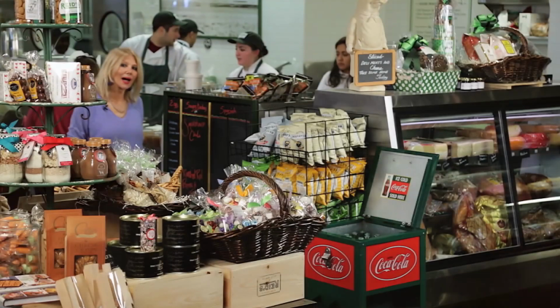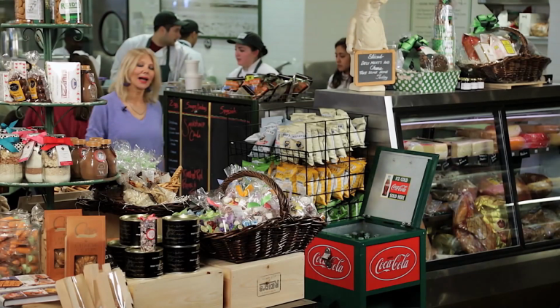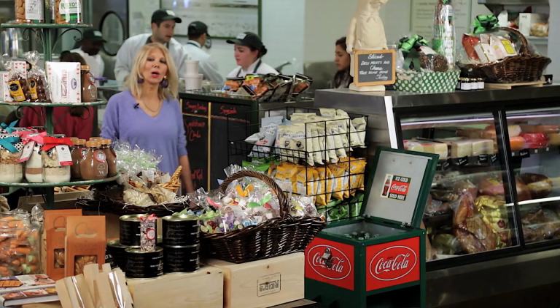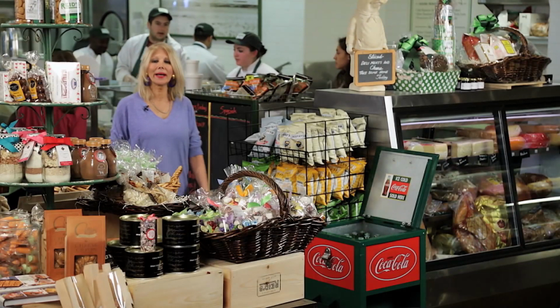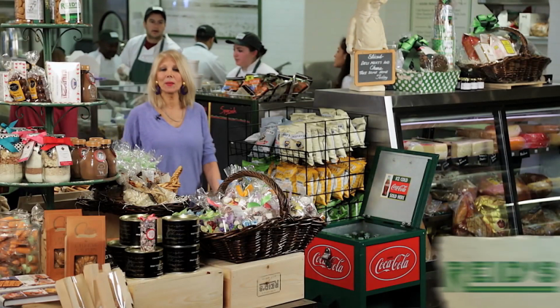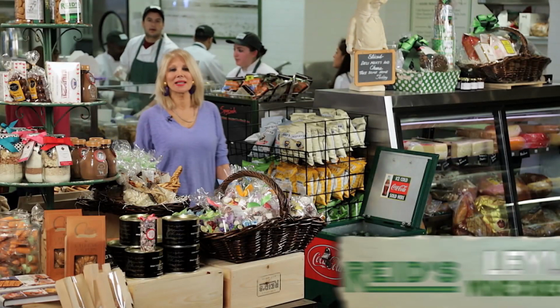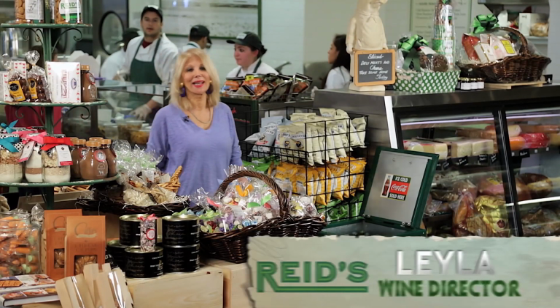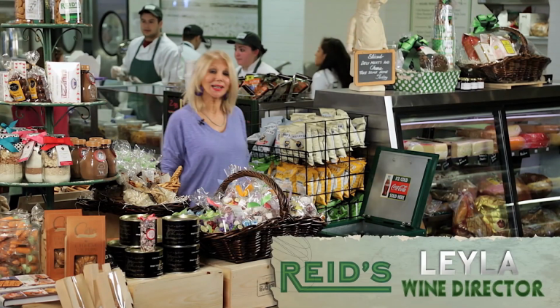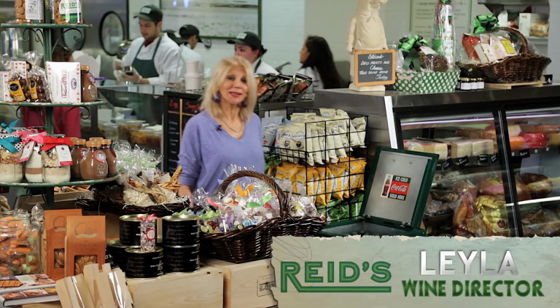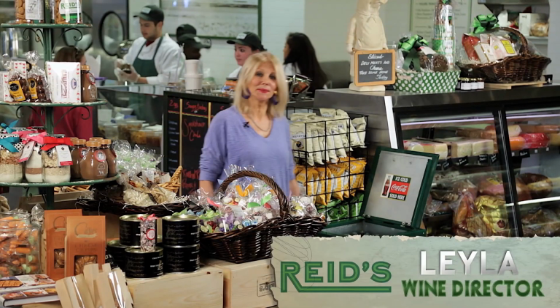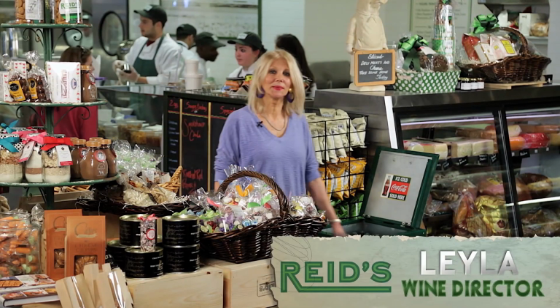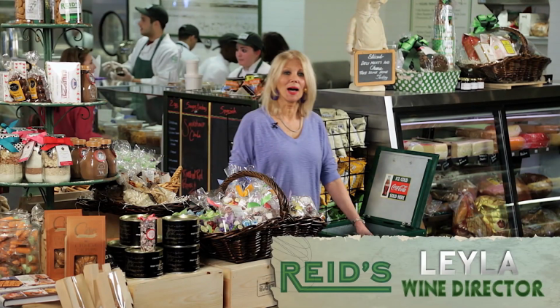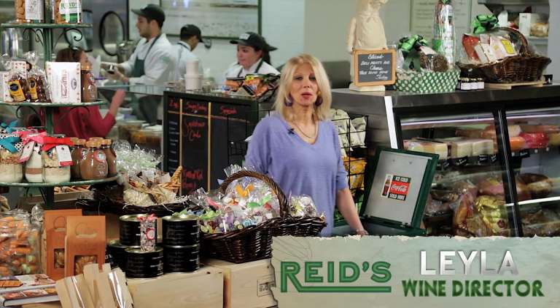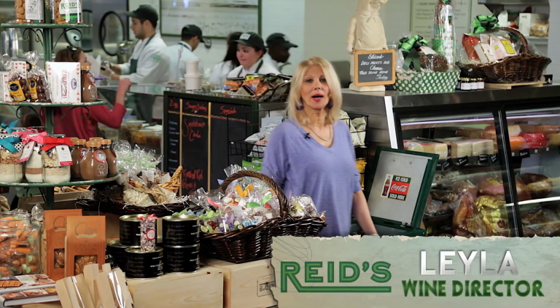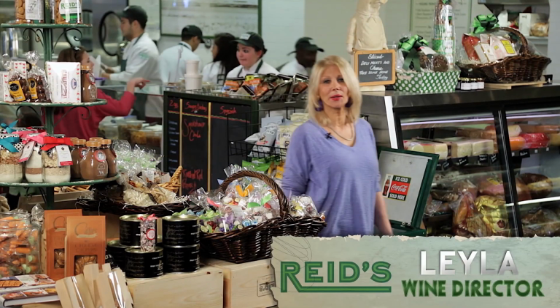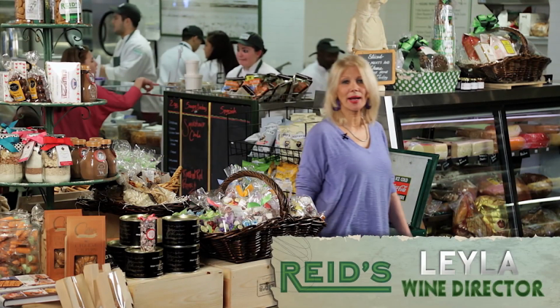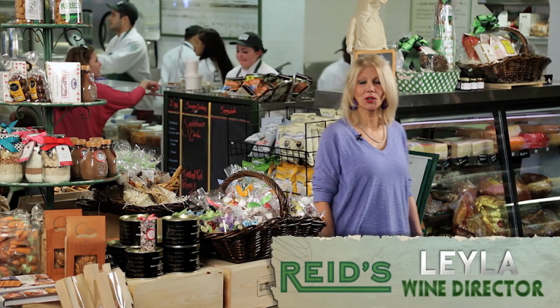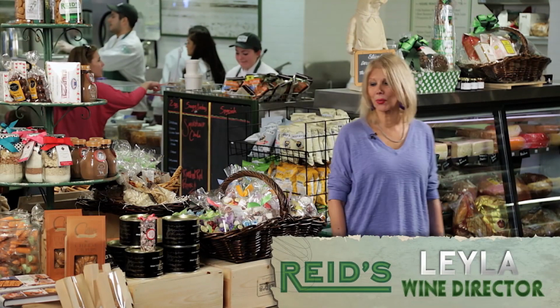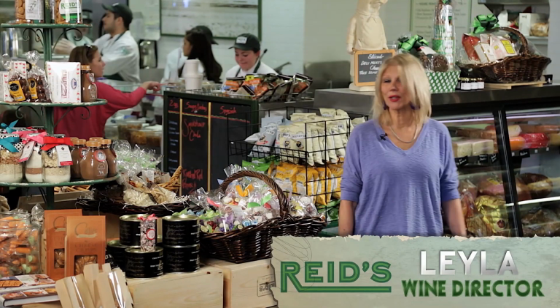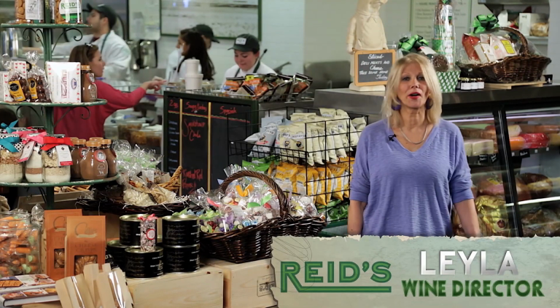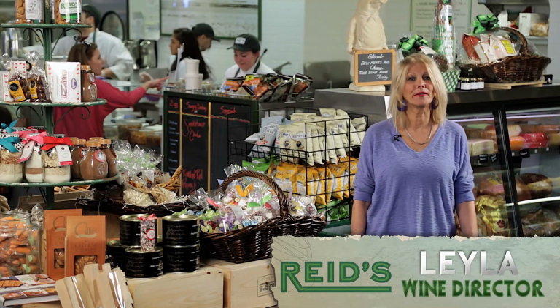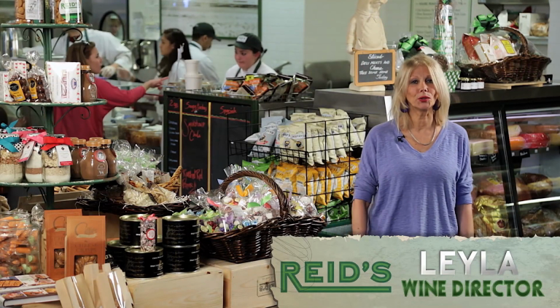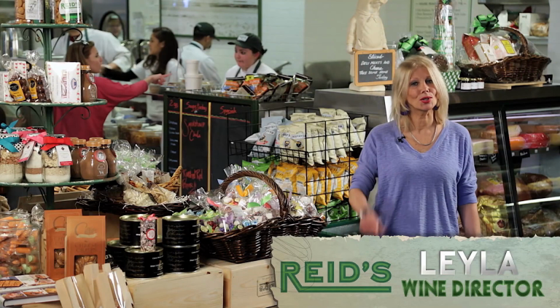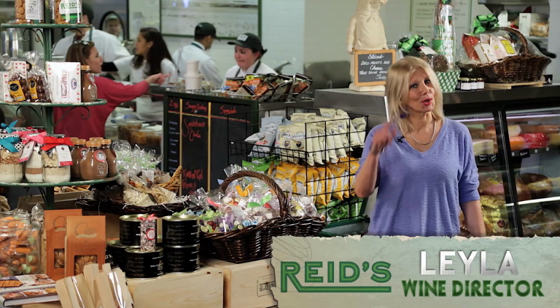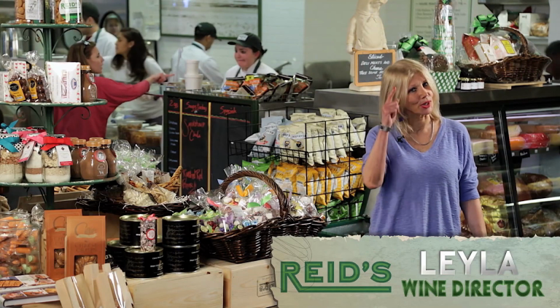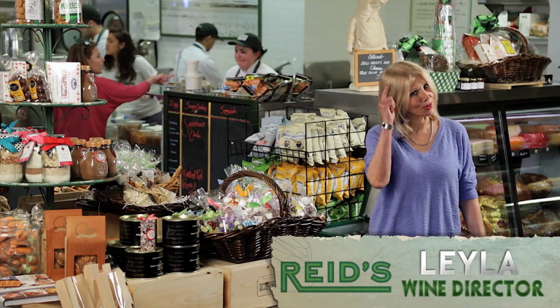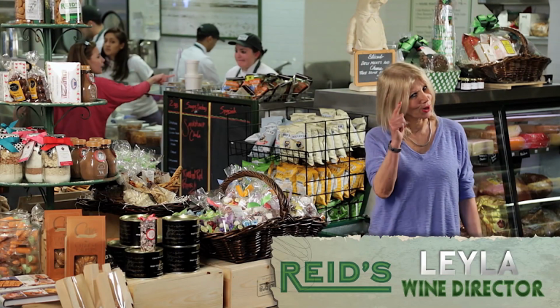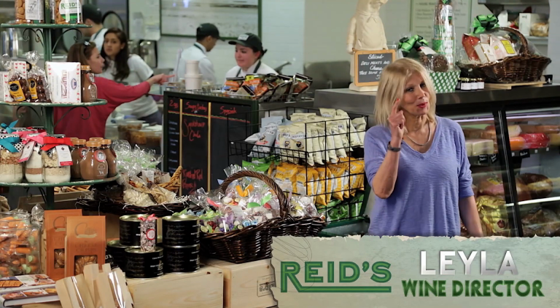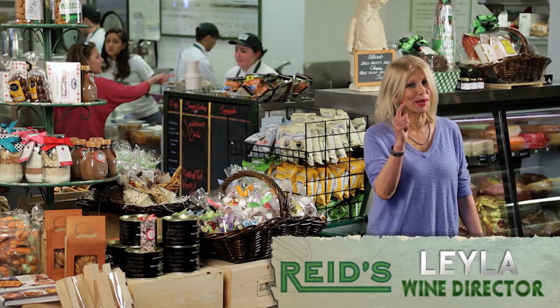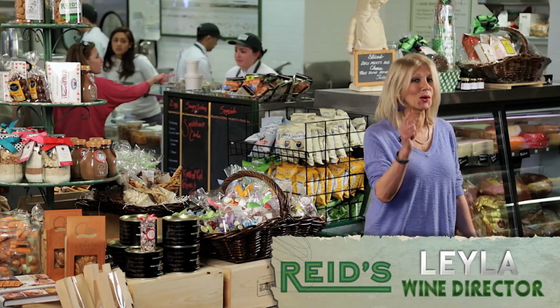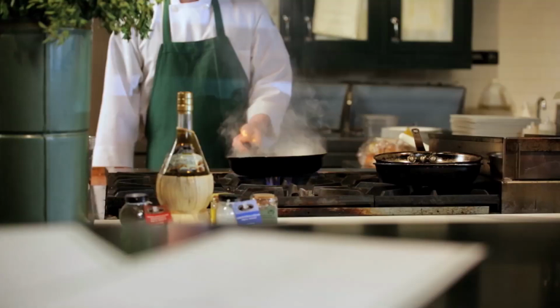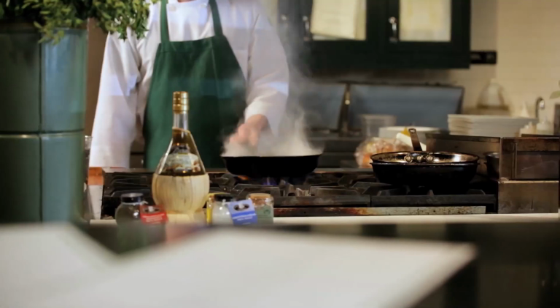Hello, my name is Layla. I'm the wine director at Reed's Fine Foods and Reed's Runaway Gourmet.